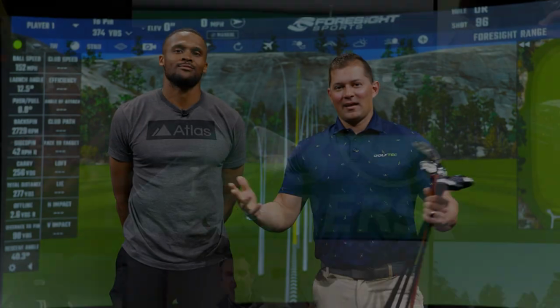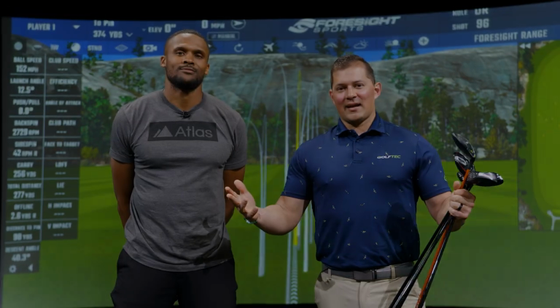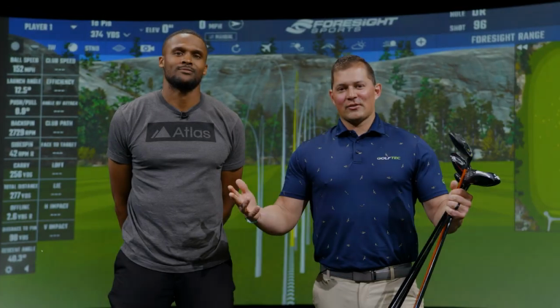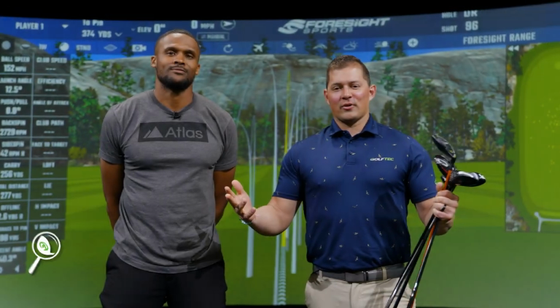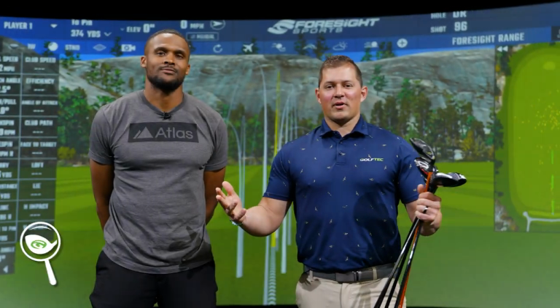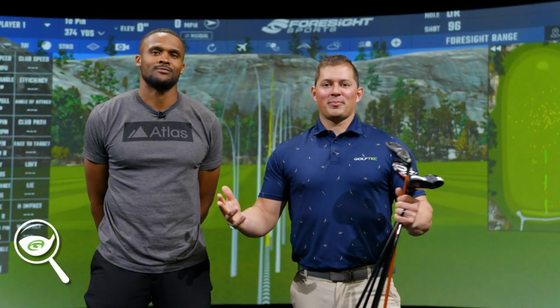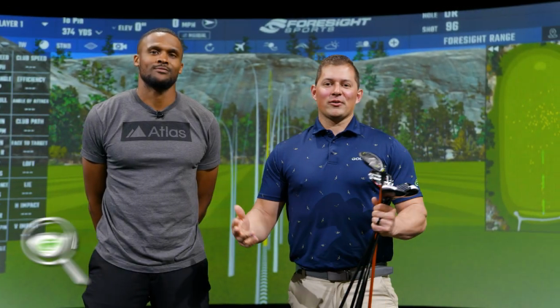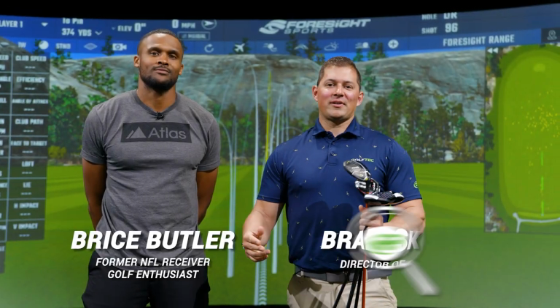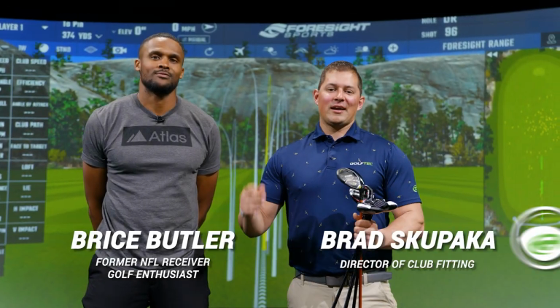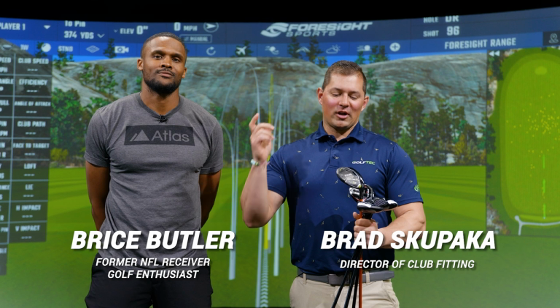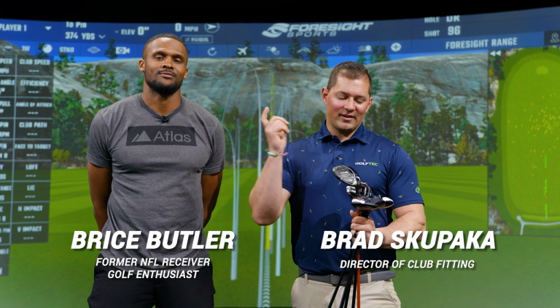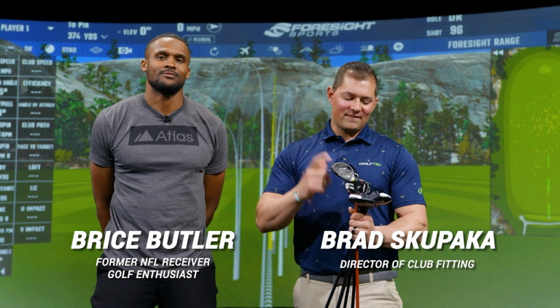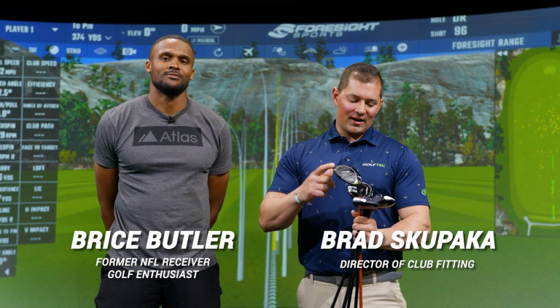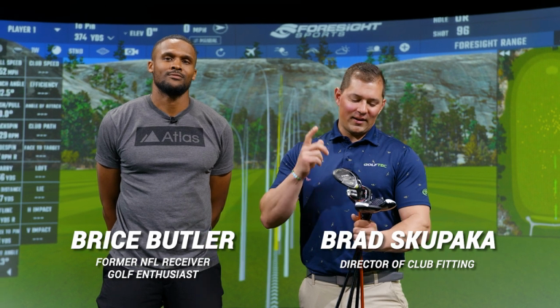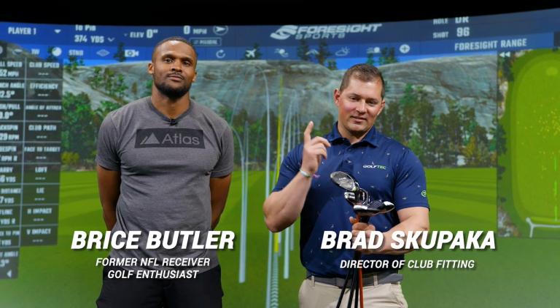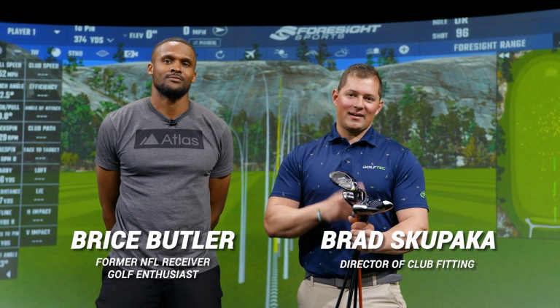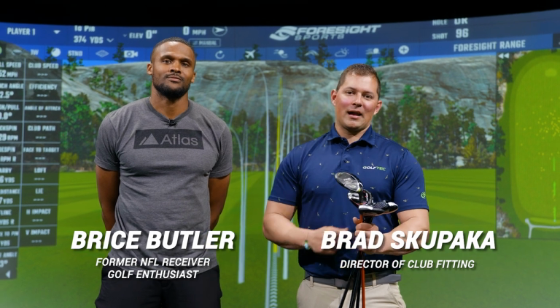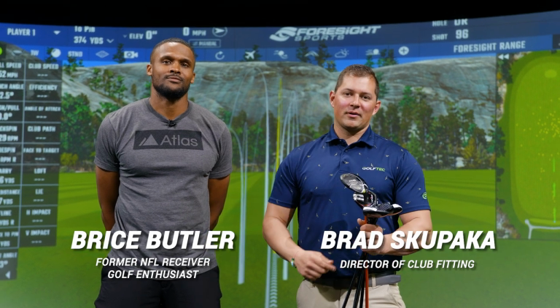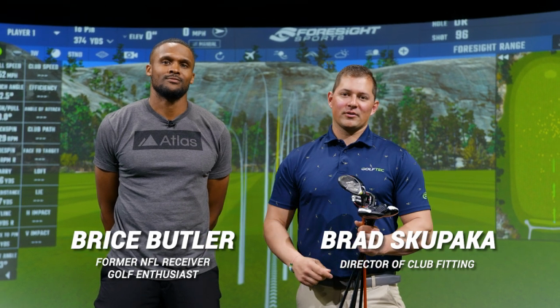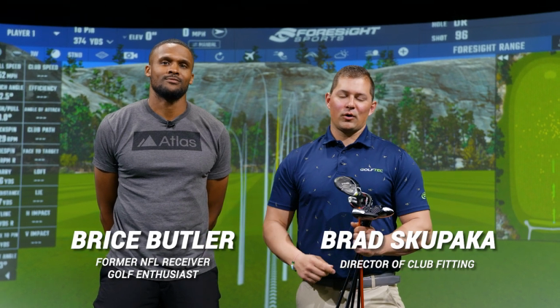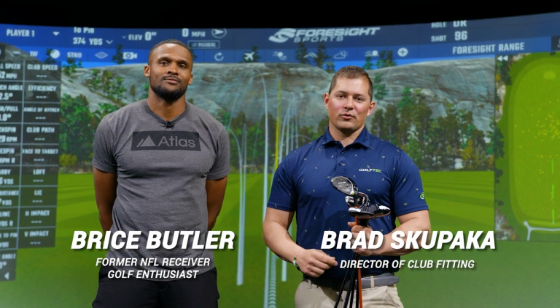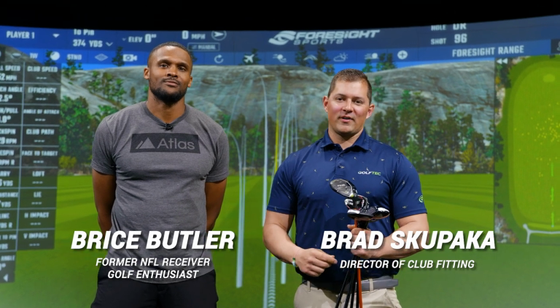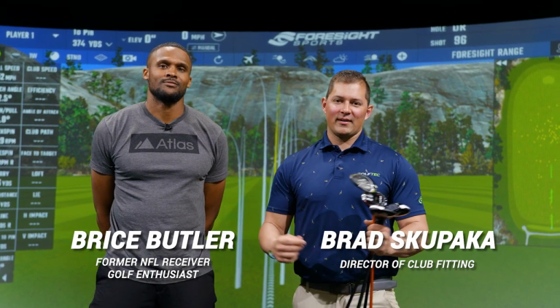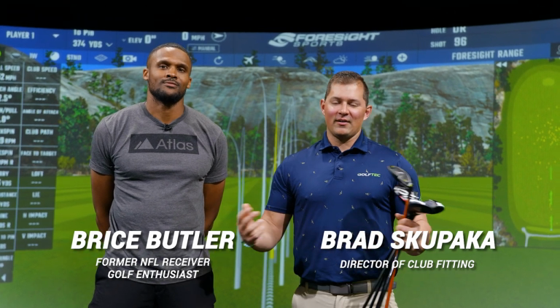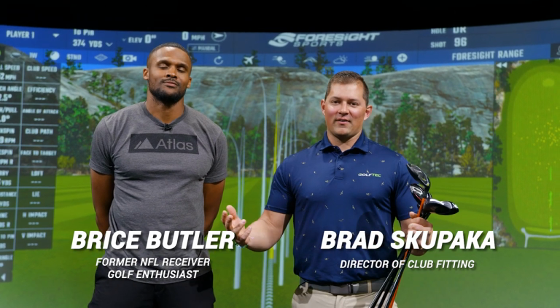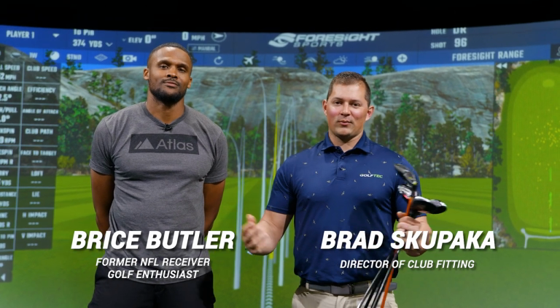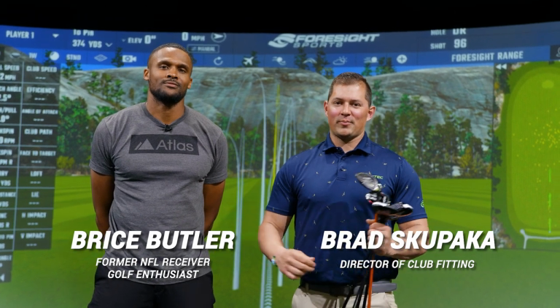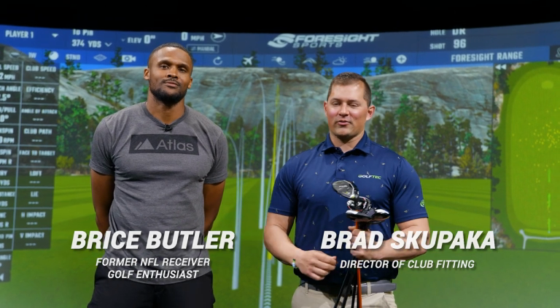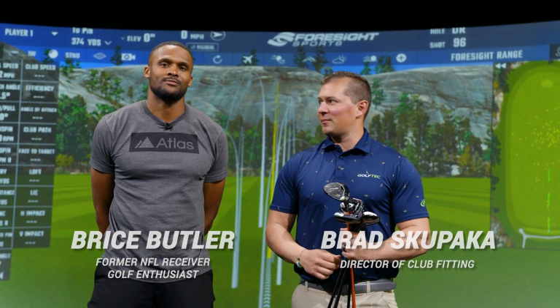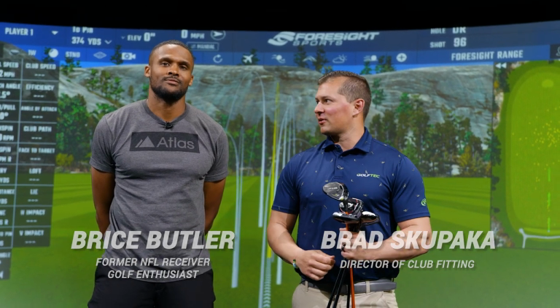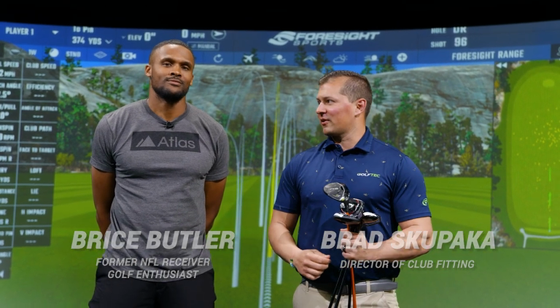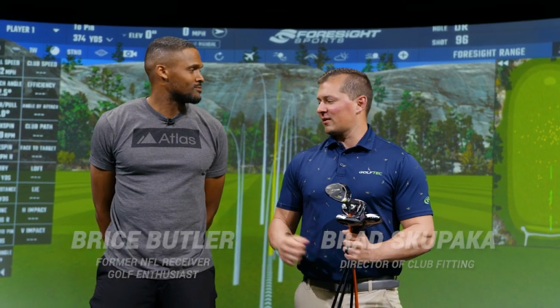Hey guys, we're here with Bryce Butler today, talking fairways and hybrids. We're going to go through a fitting and find what's best for him. Ready to rock?